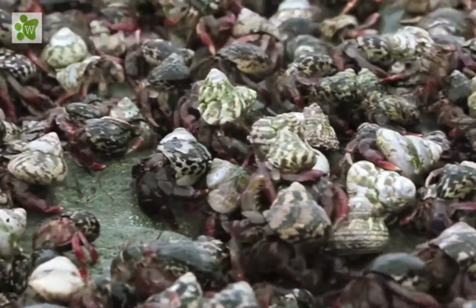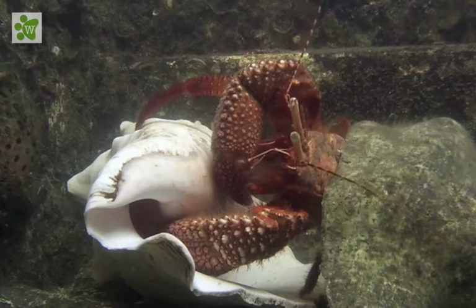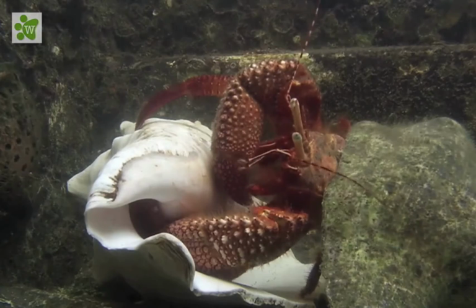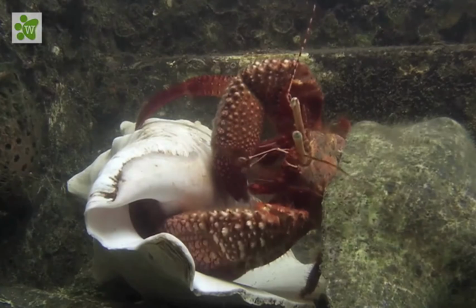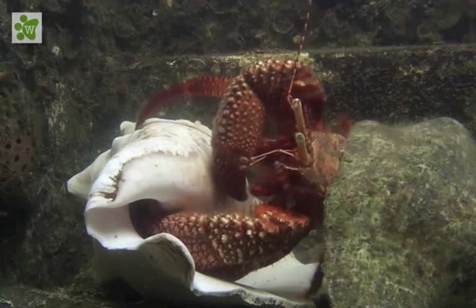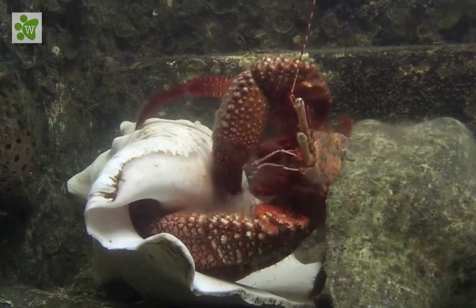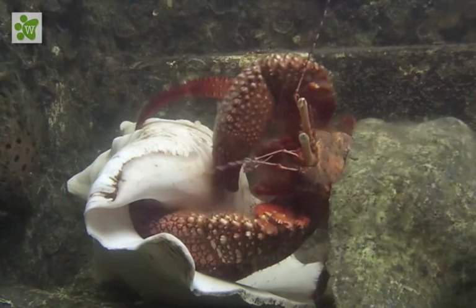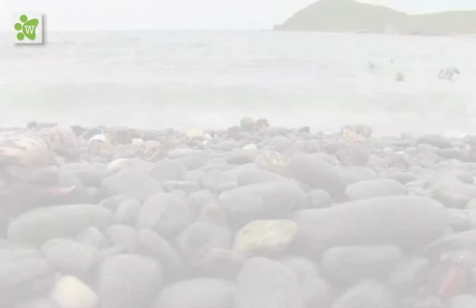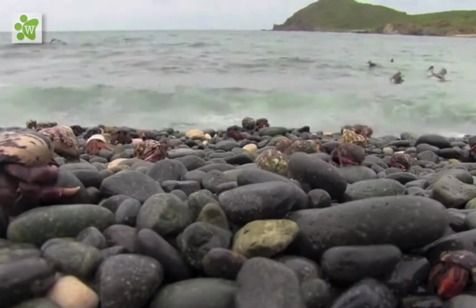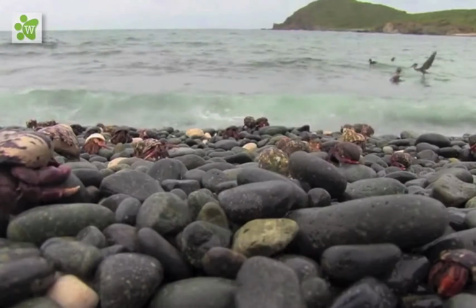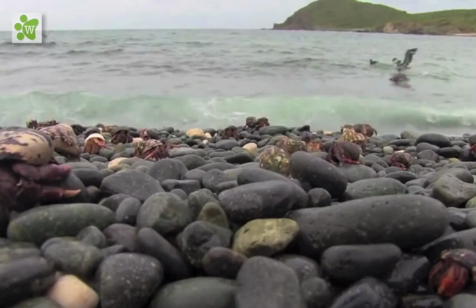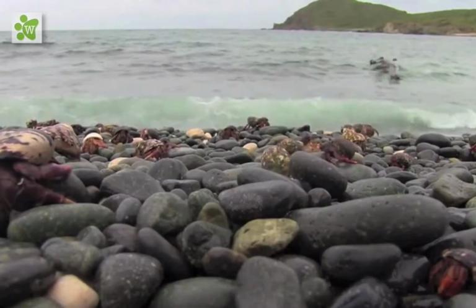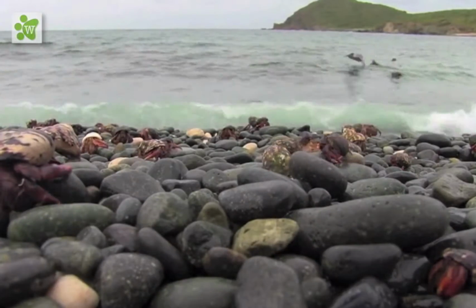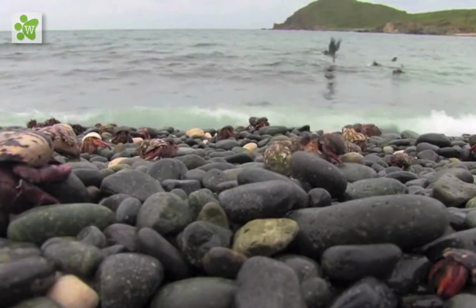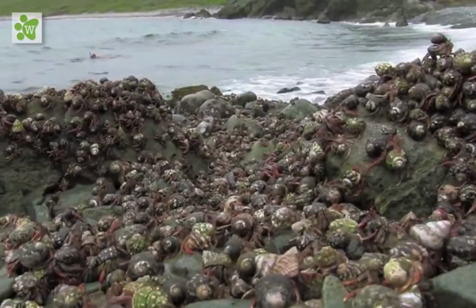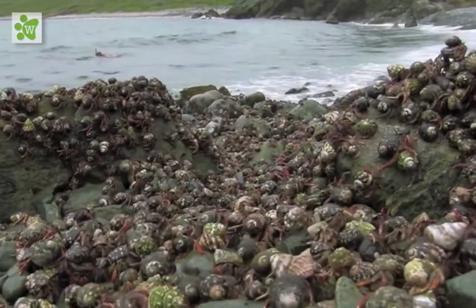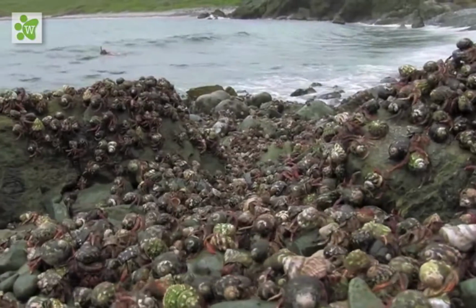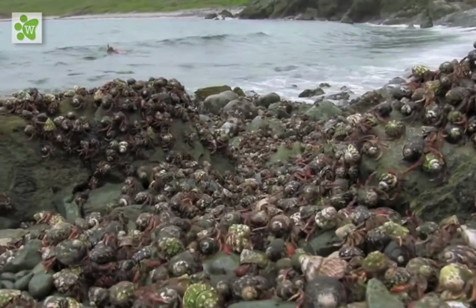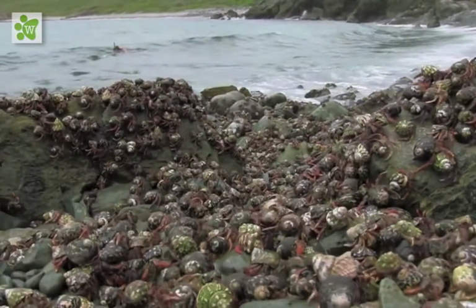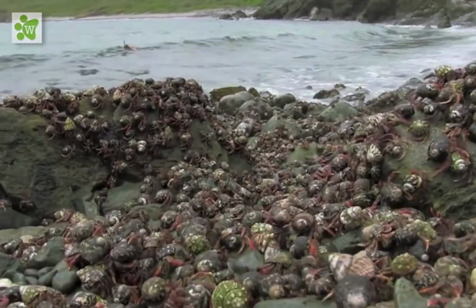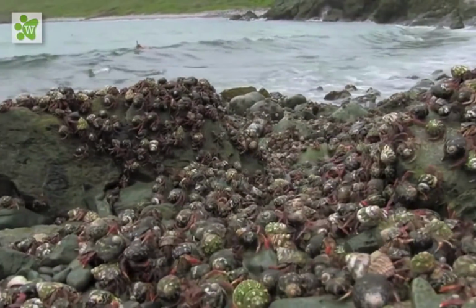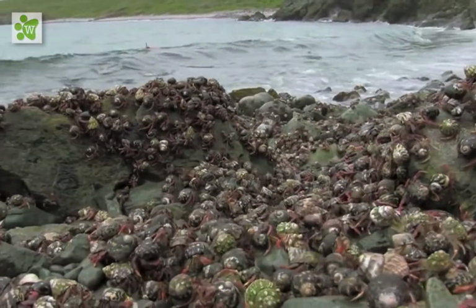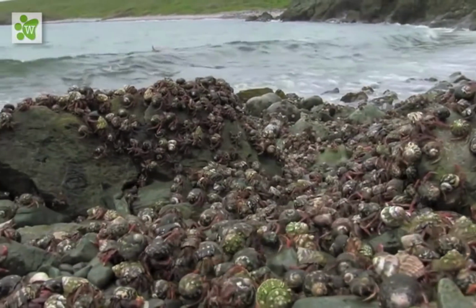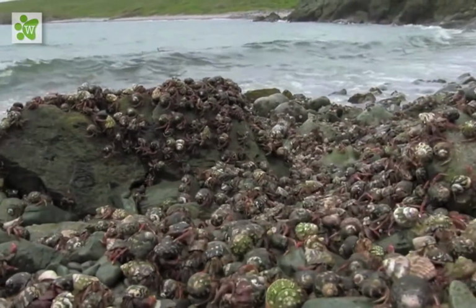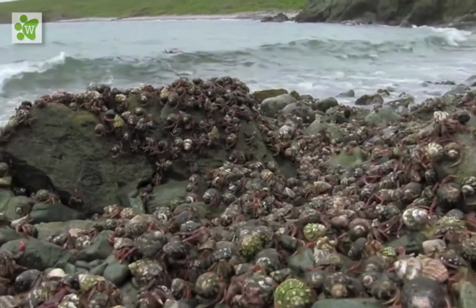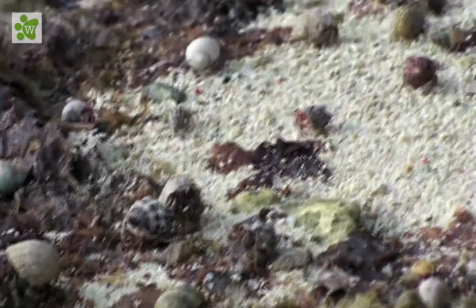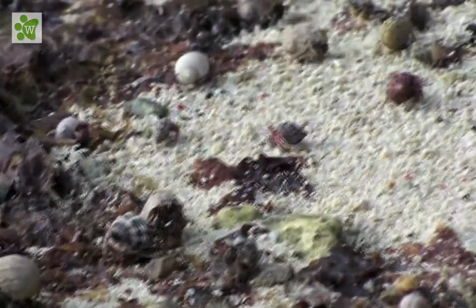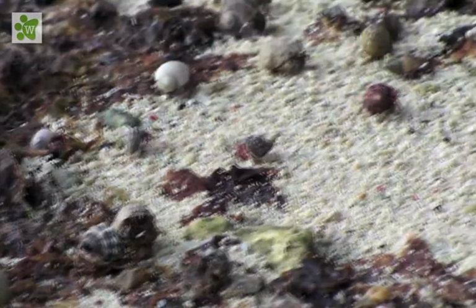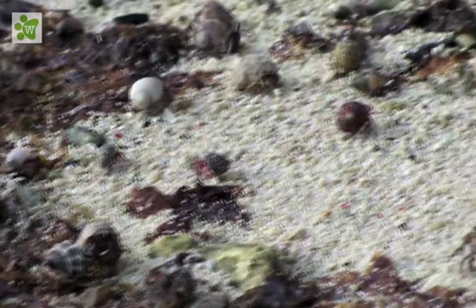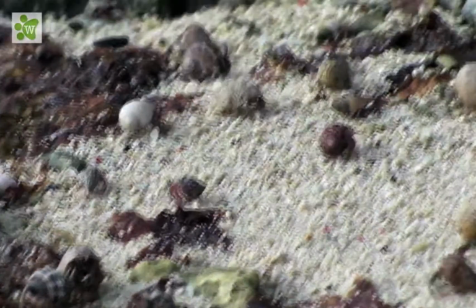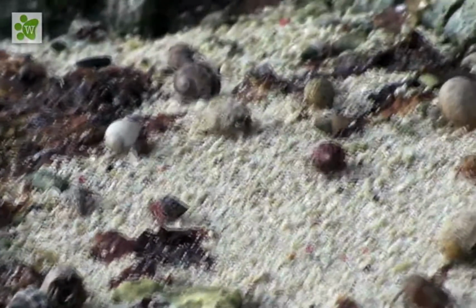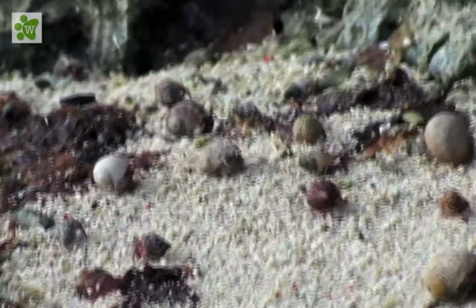Most of them live in the ocean, while some are land crabs. You very rarely find such crabs on beaches, in sand or in water.